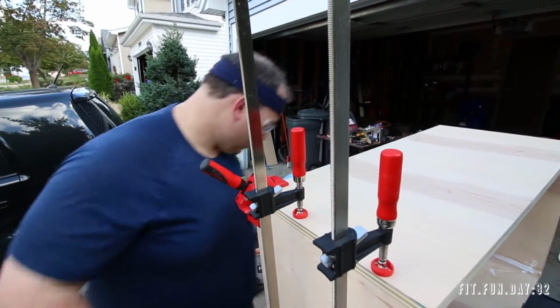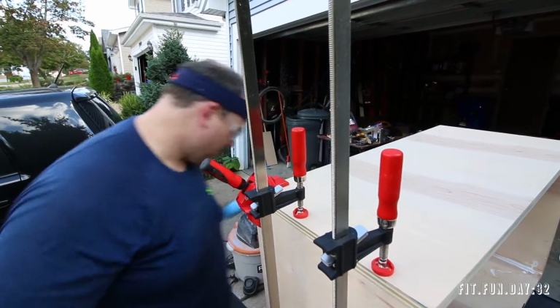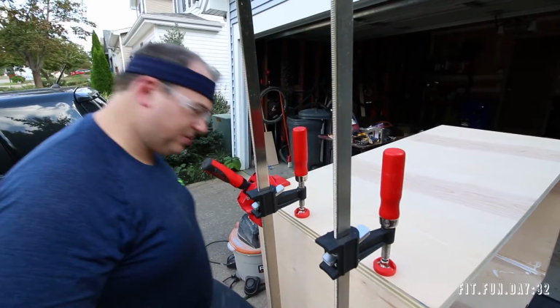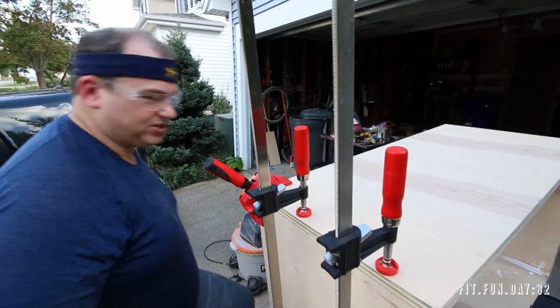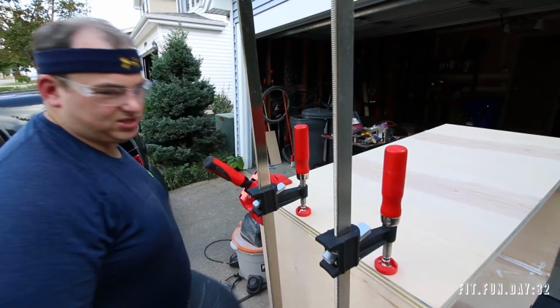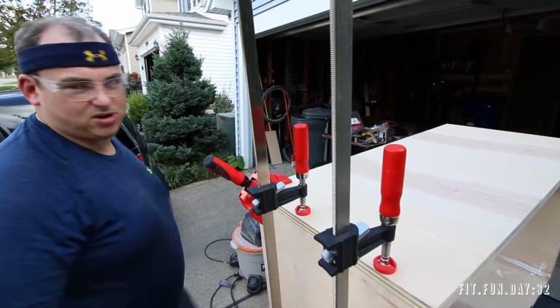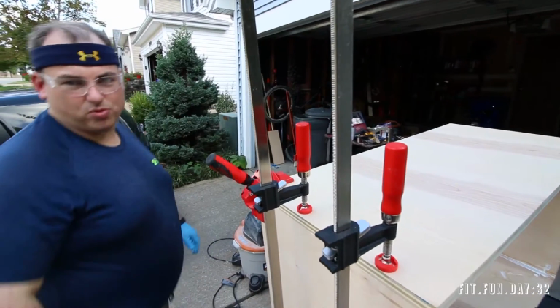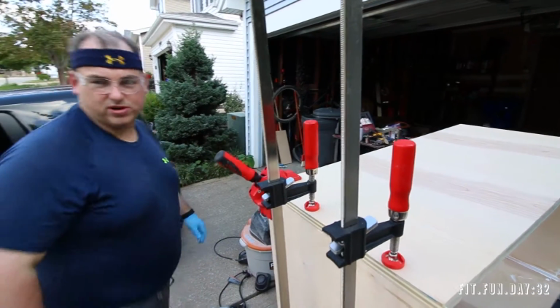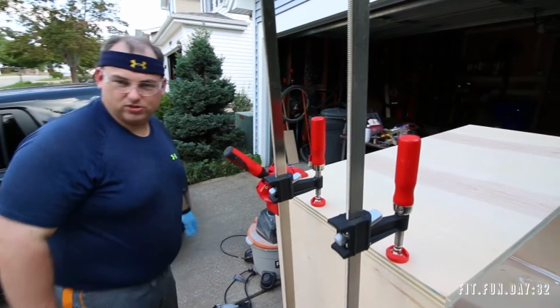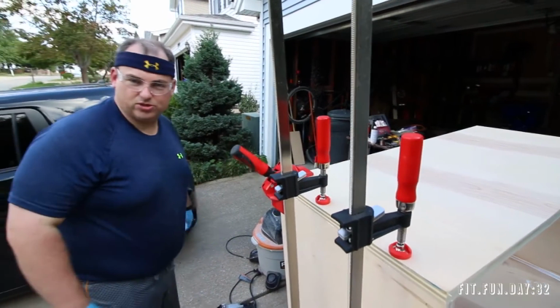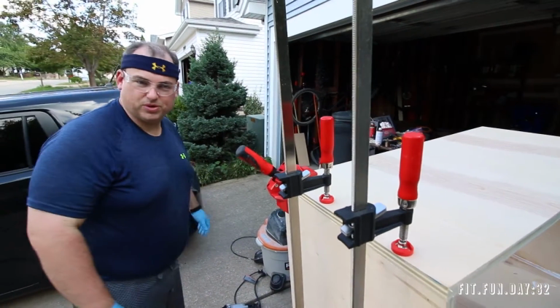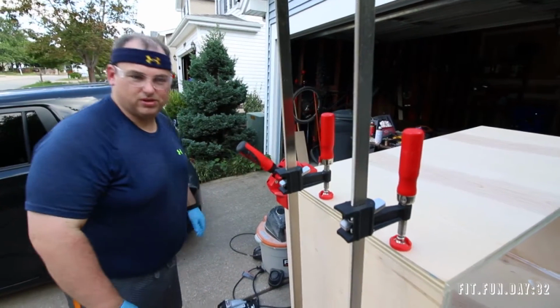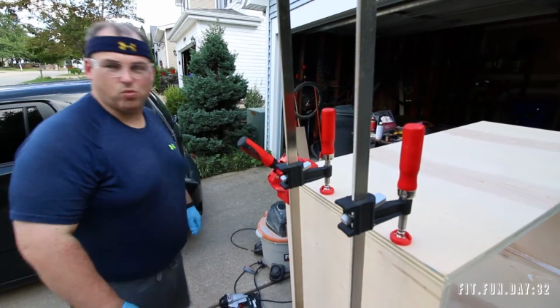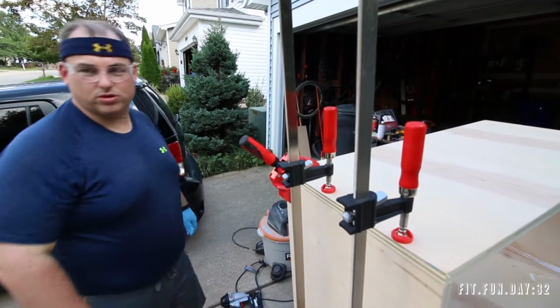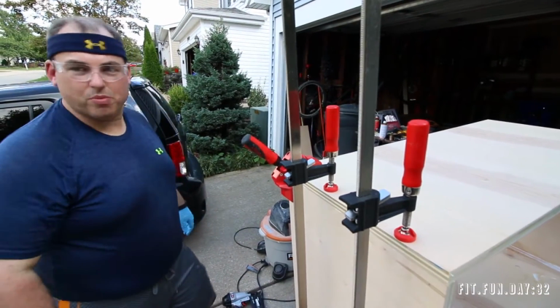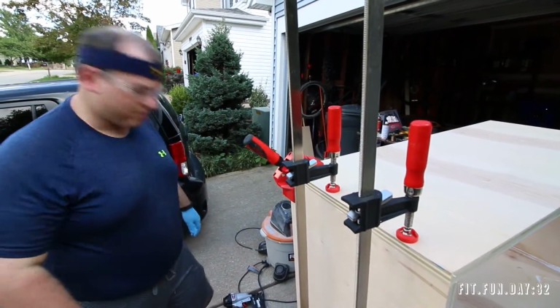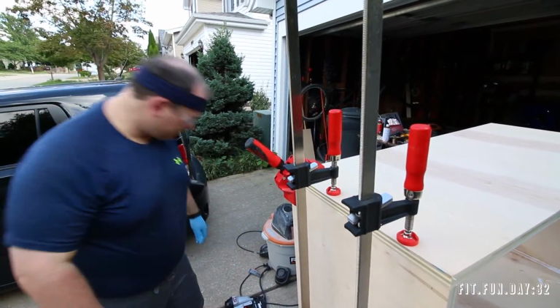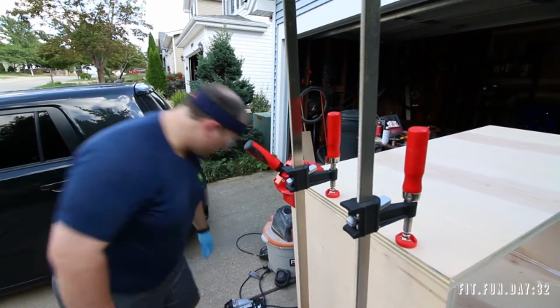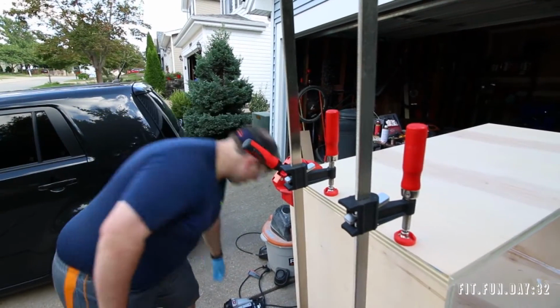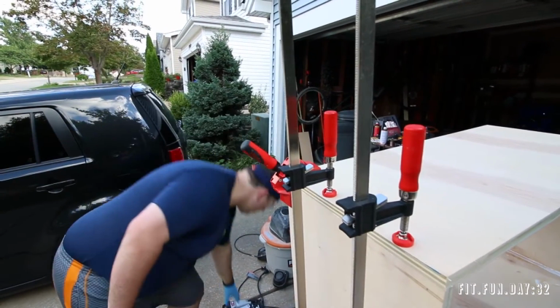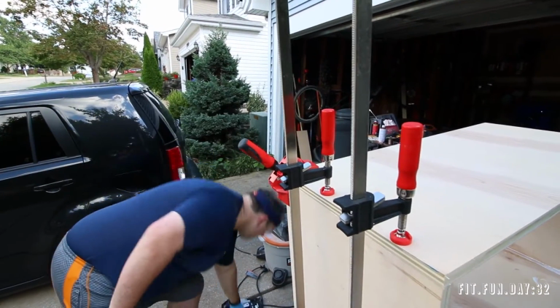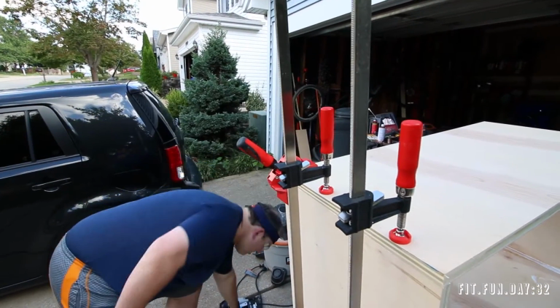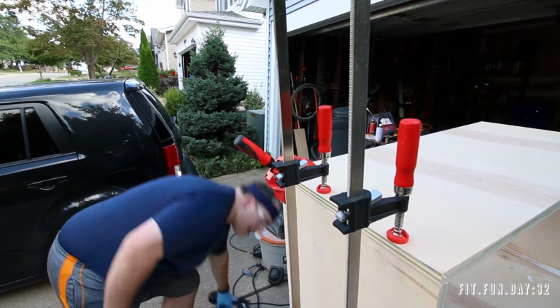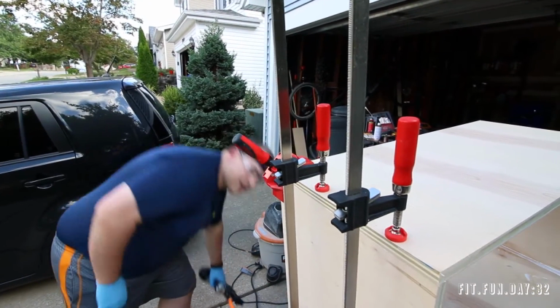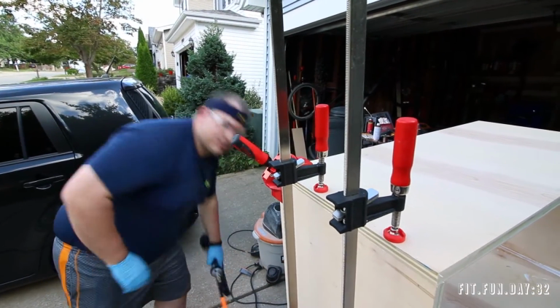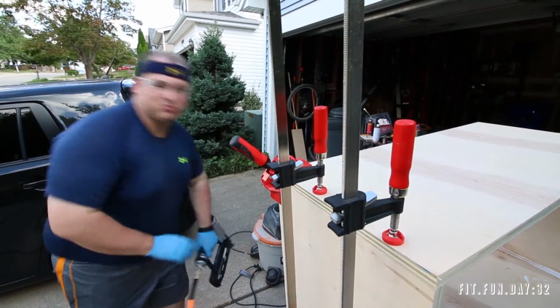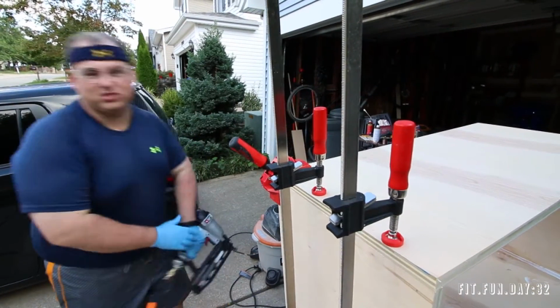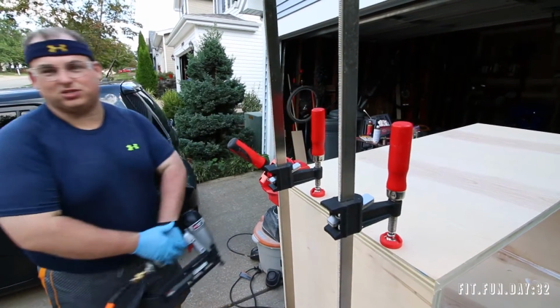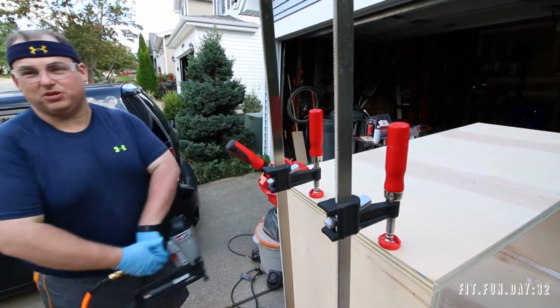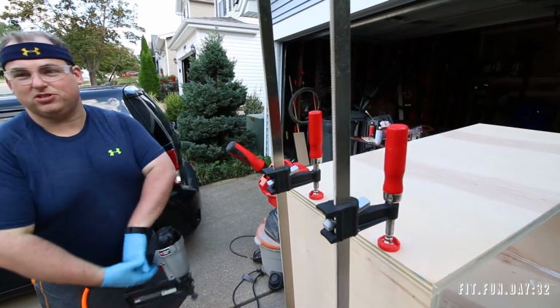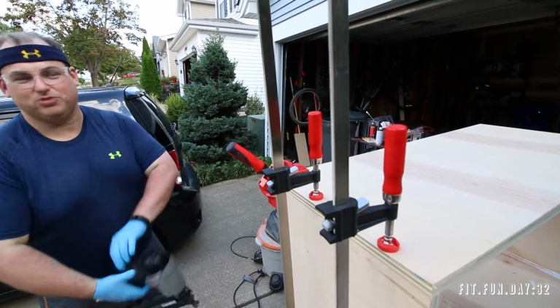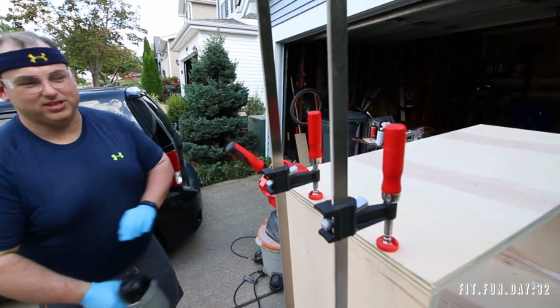Might be just a standard ported enclosure, but I wanted it to be perfect. That's how it takes me six months to do anything.